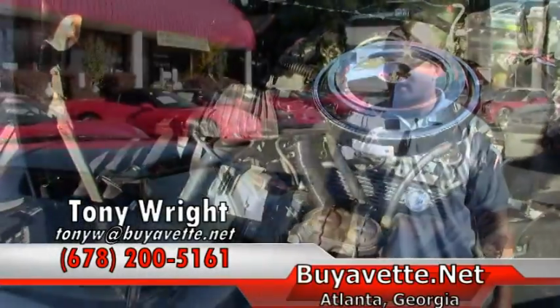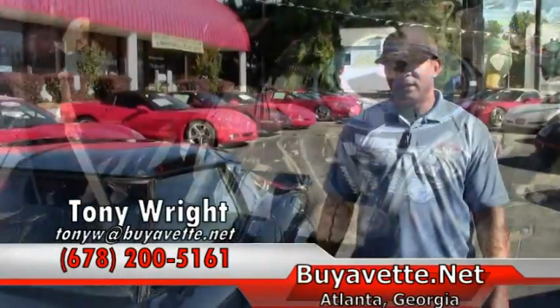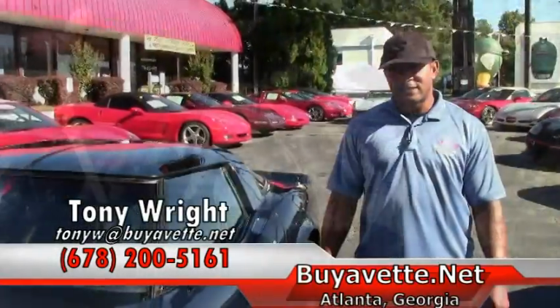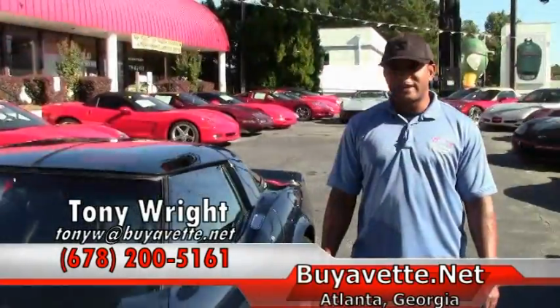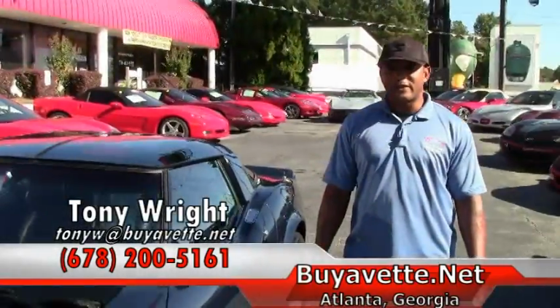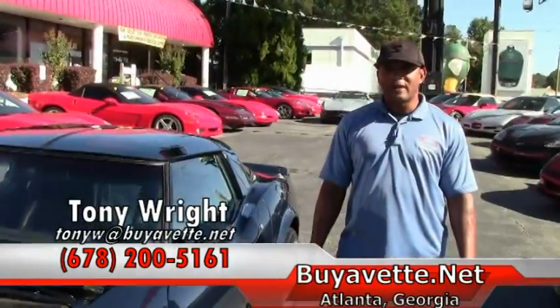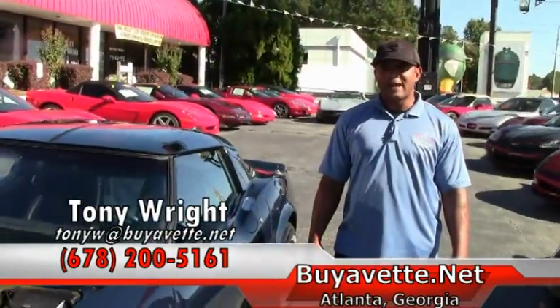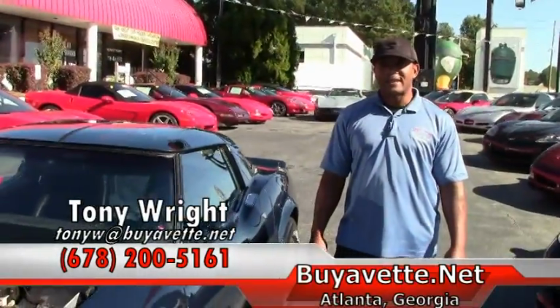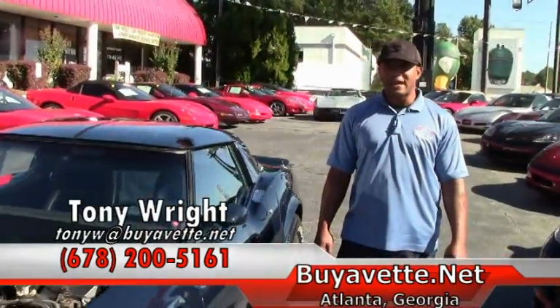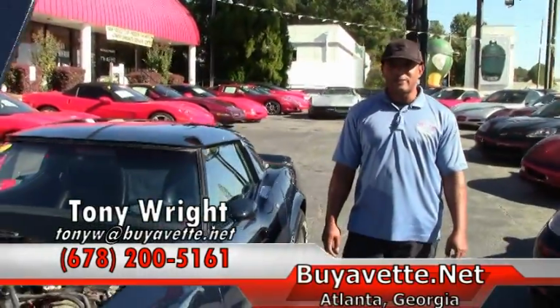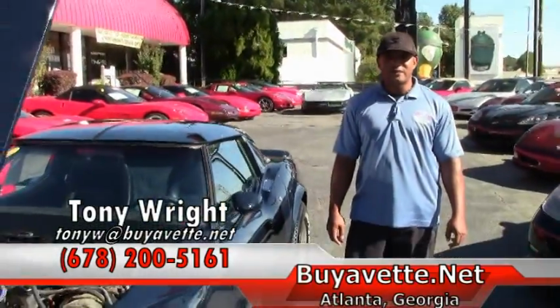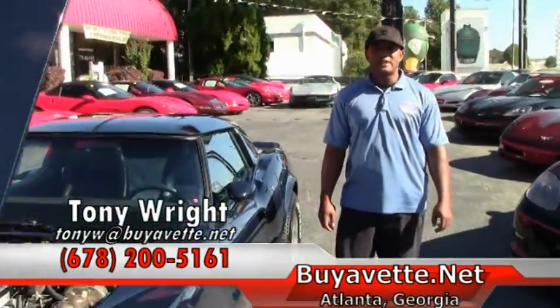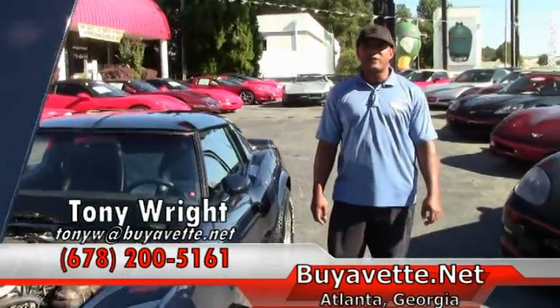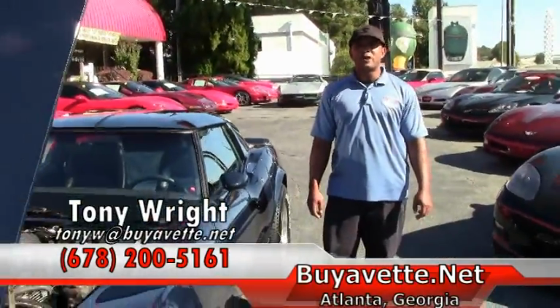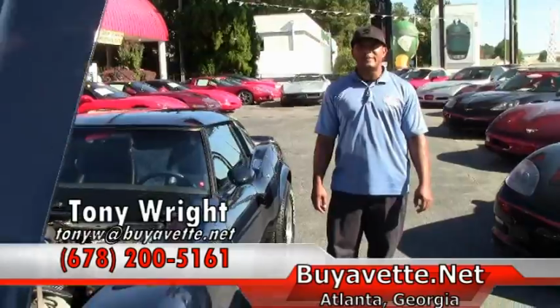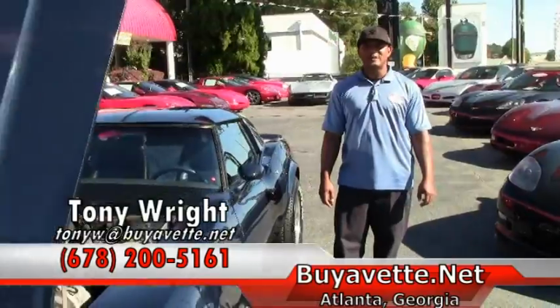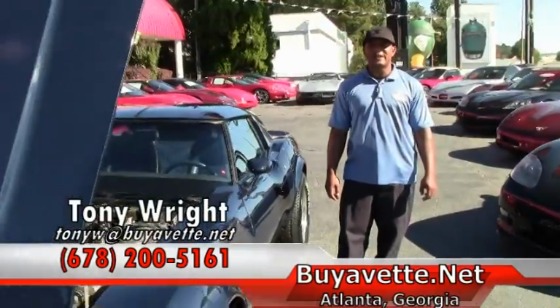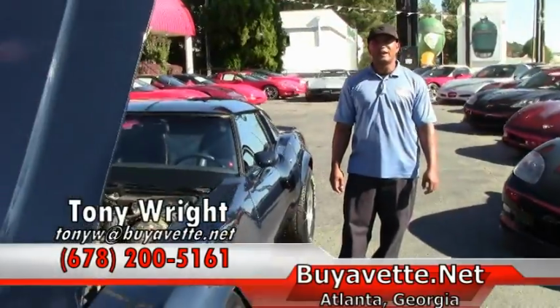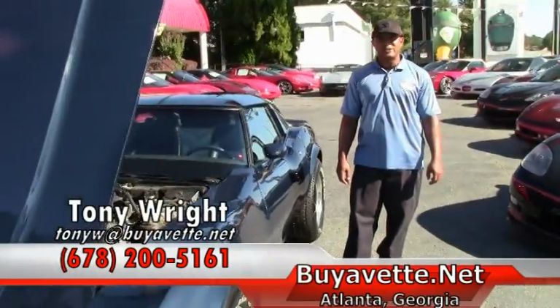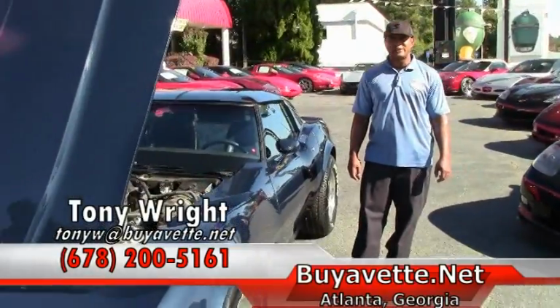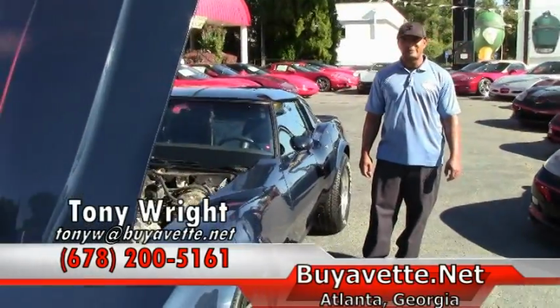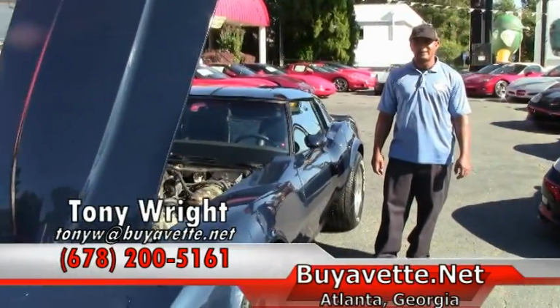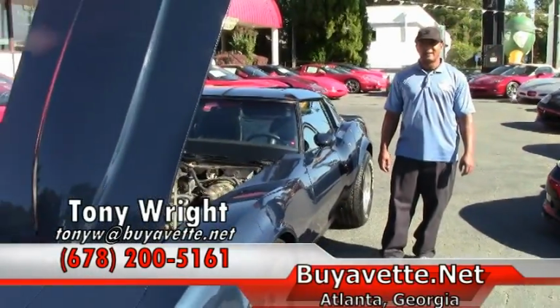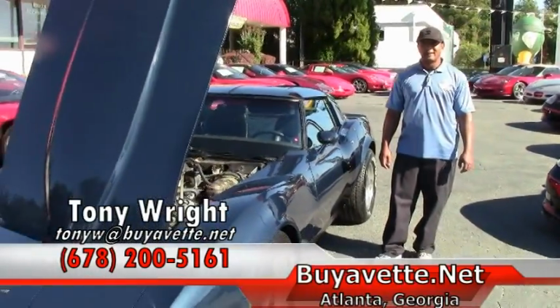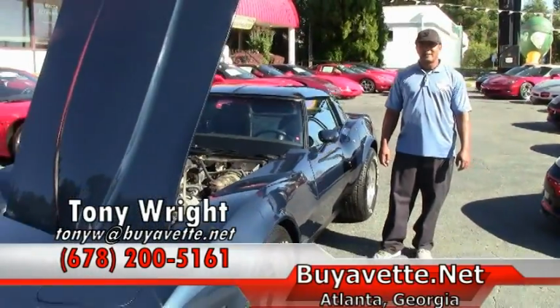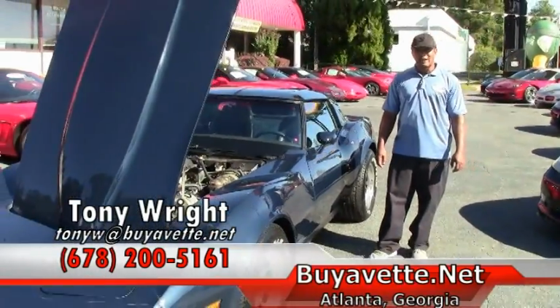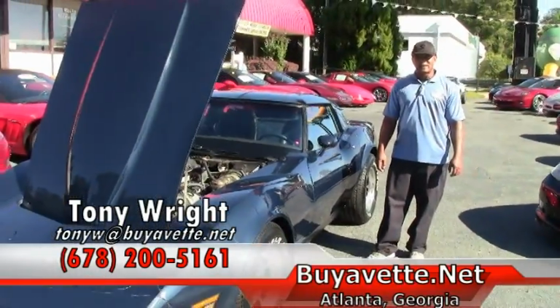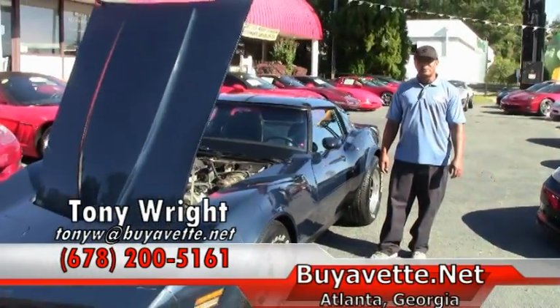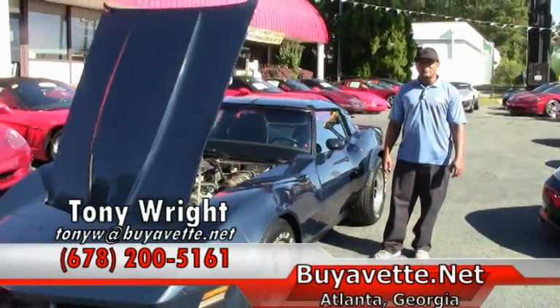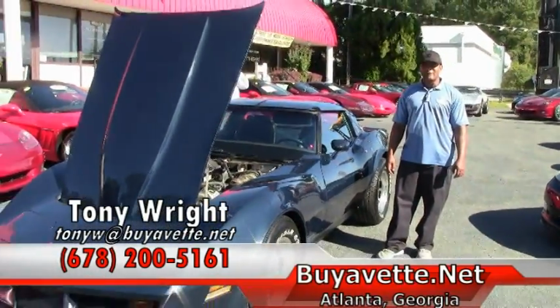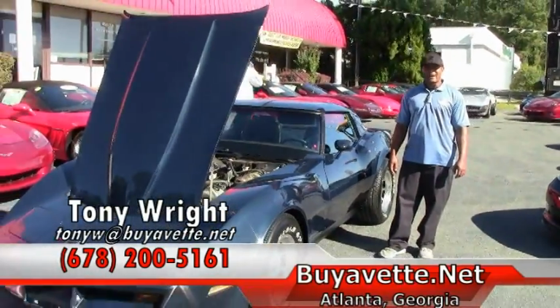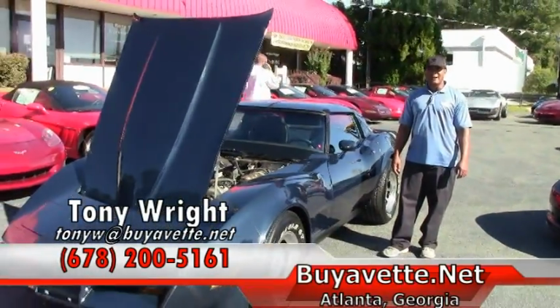This vehicle has a documented 5,400 miles on it, original. The car lists for $25,999.